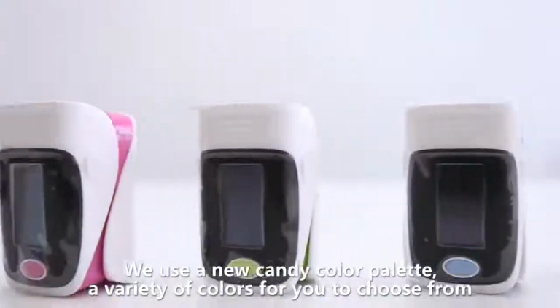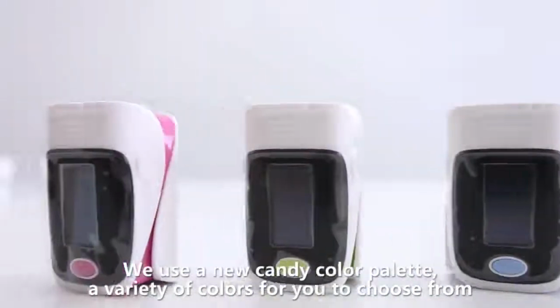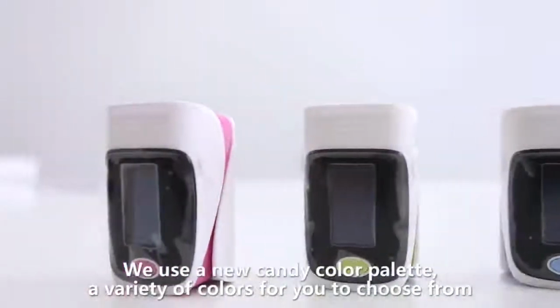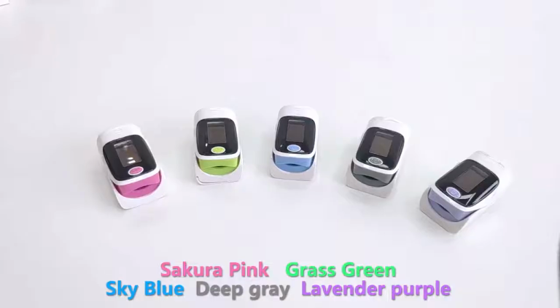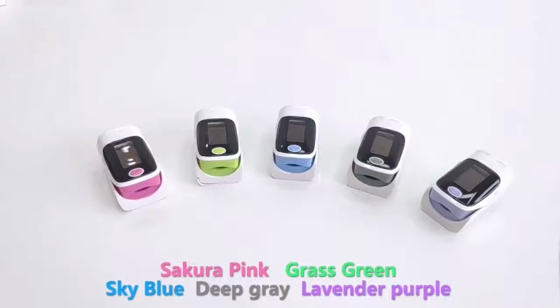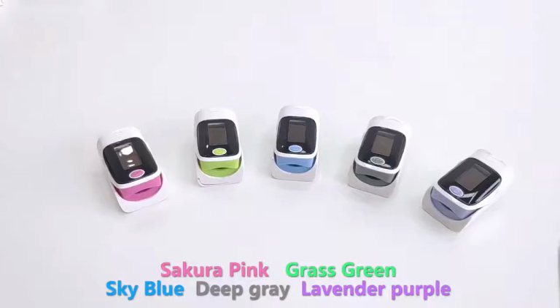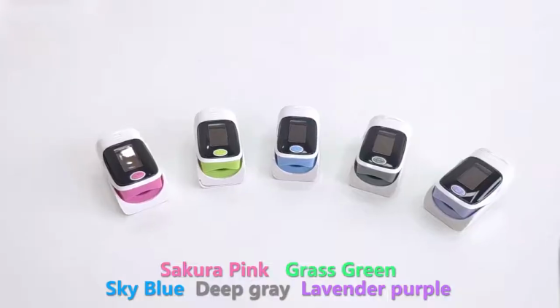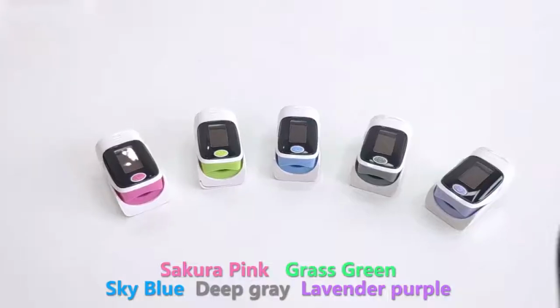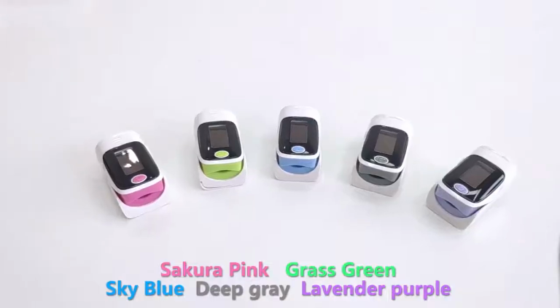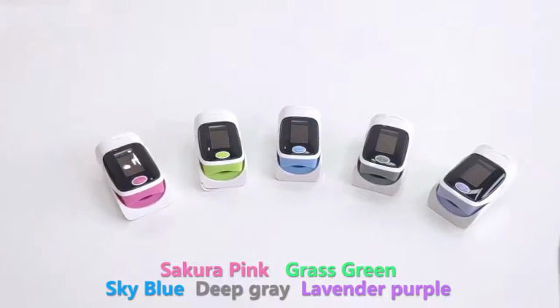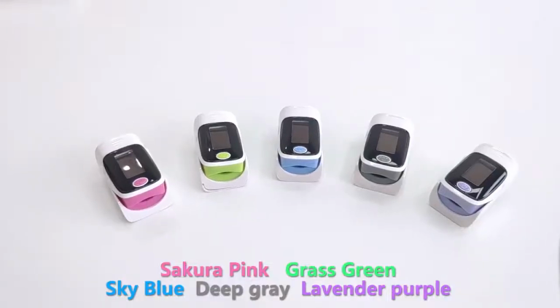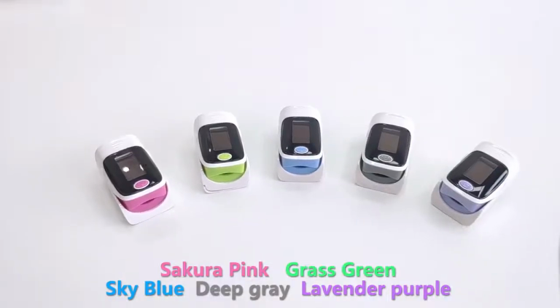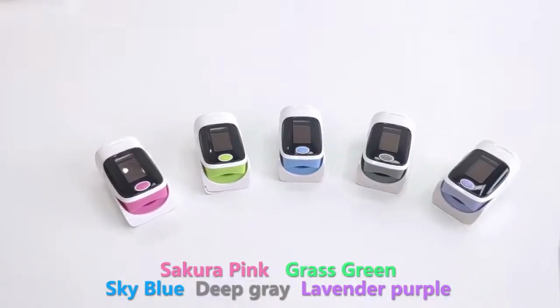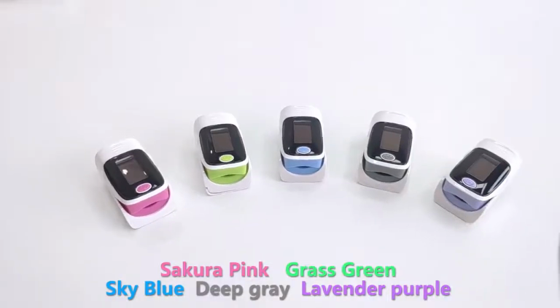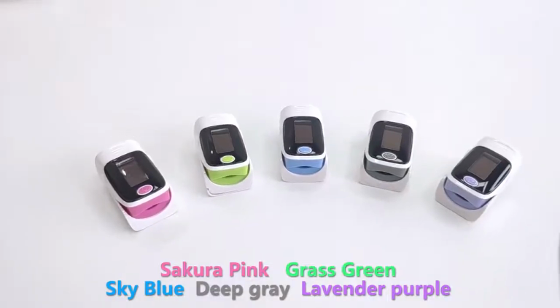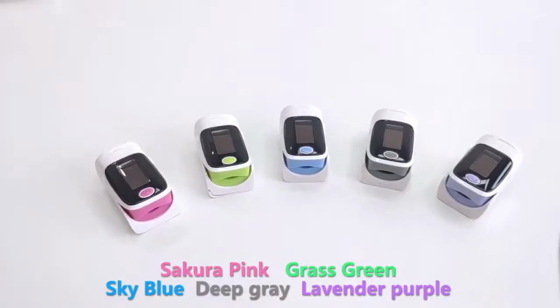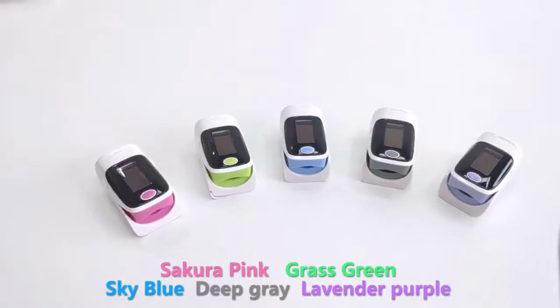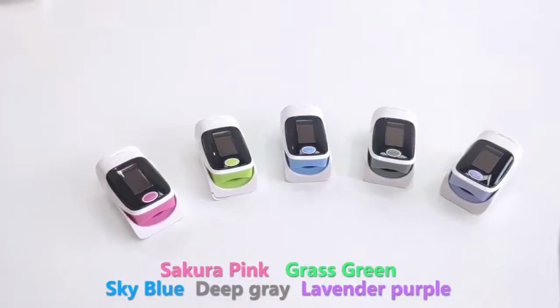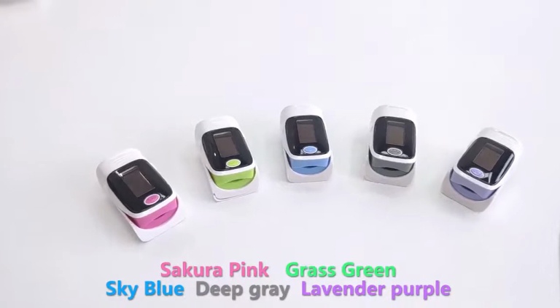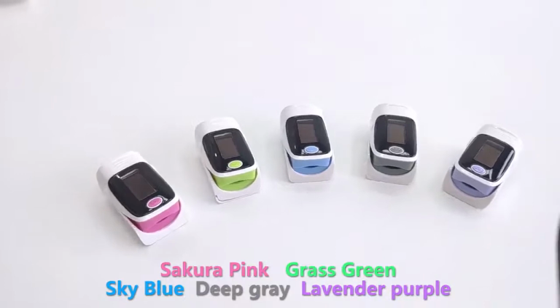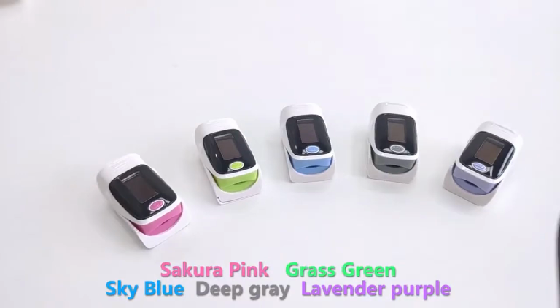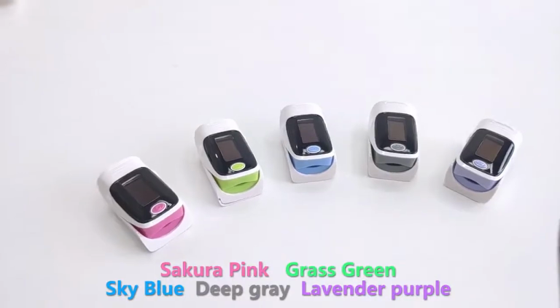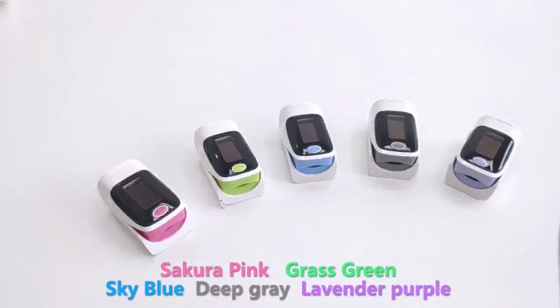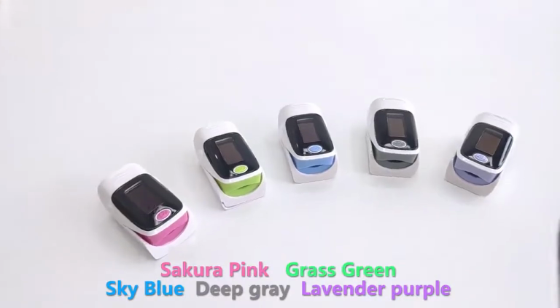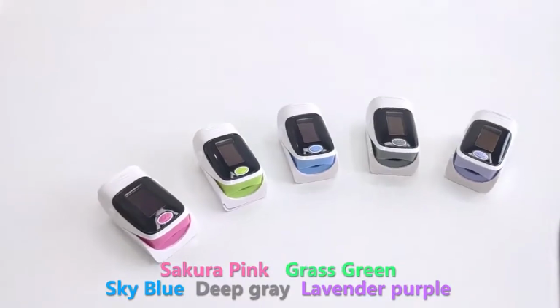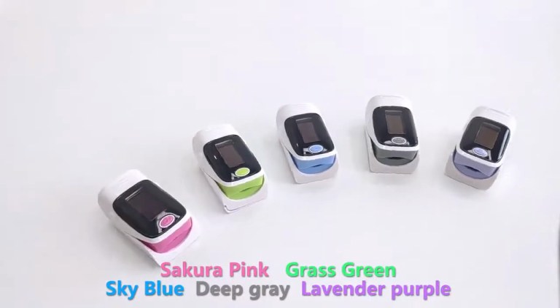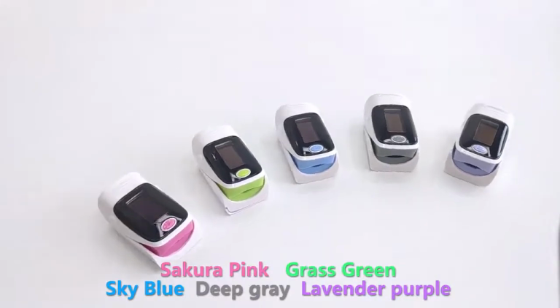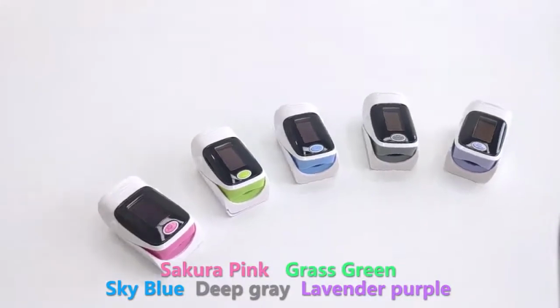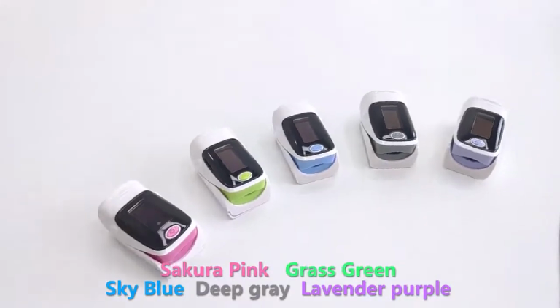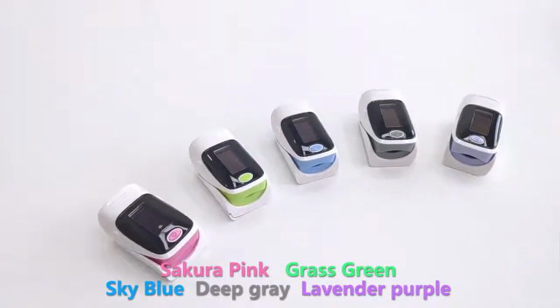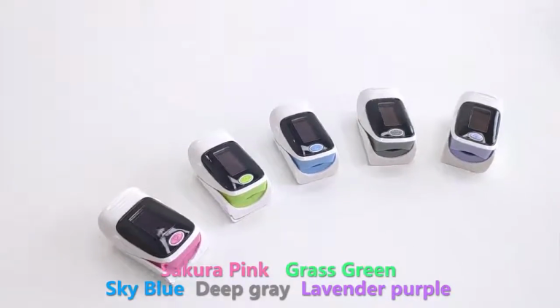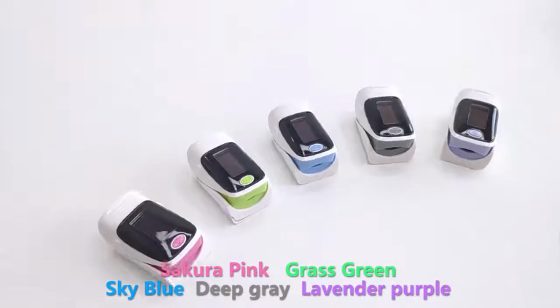We have five colors to choose from: pink, gray, blue, green, and purple.